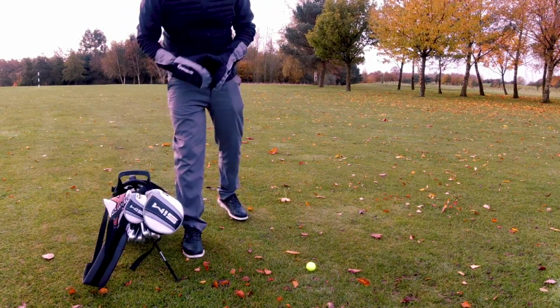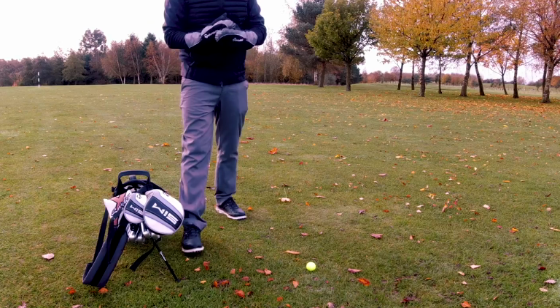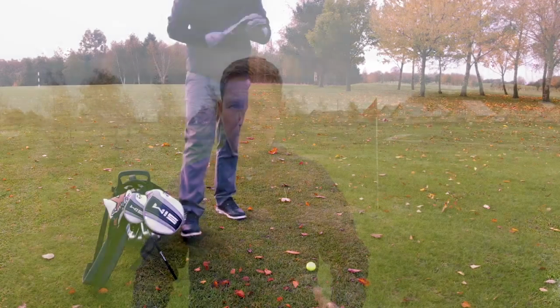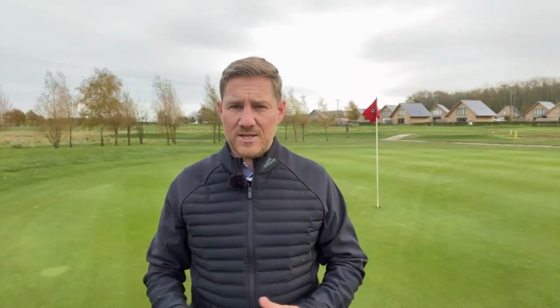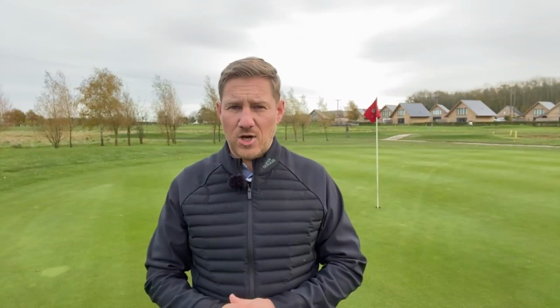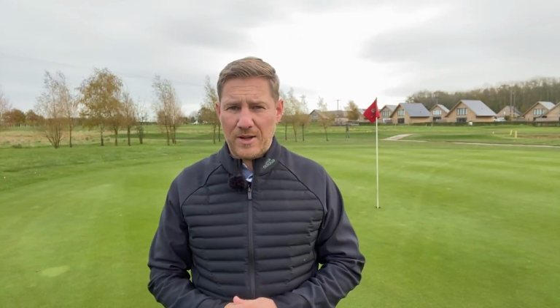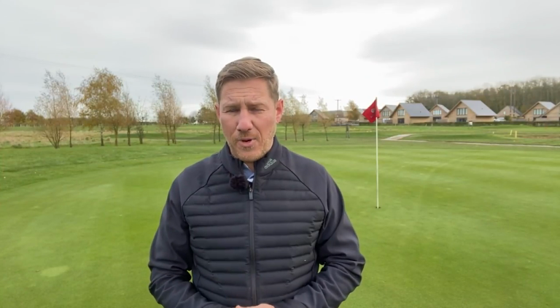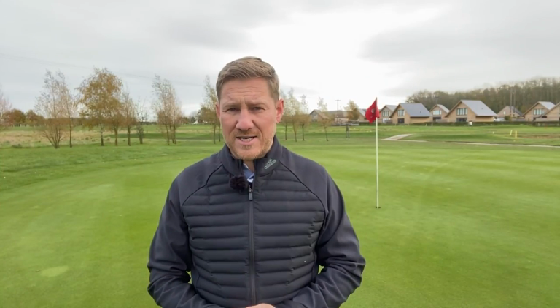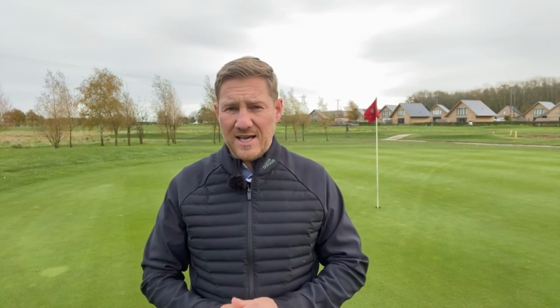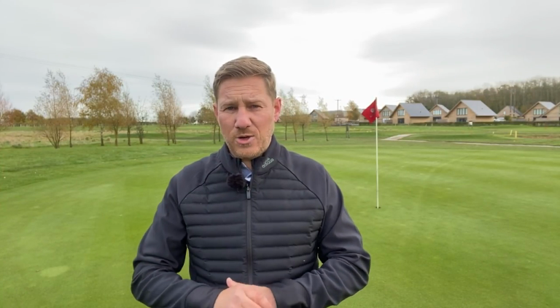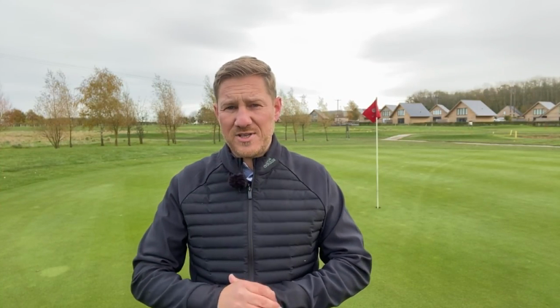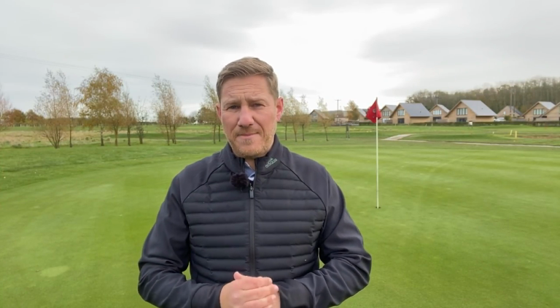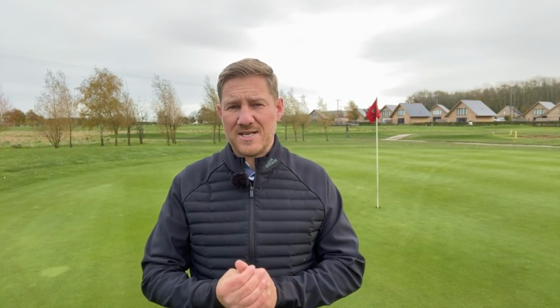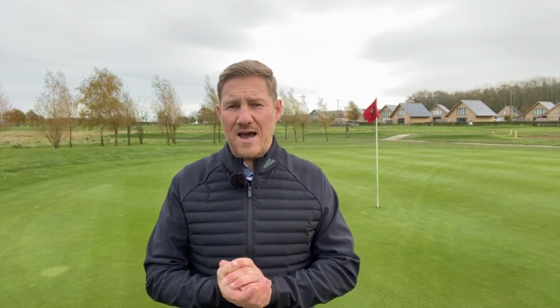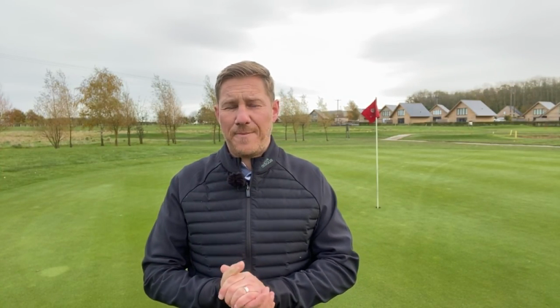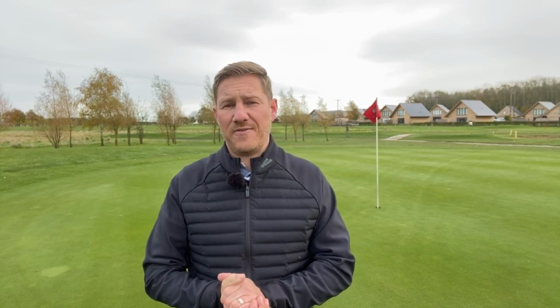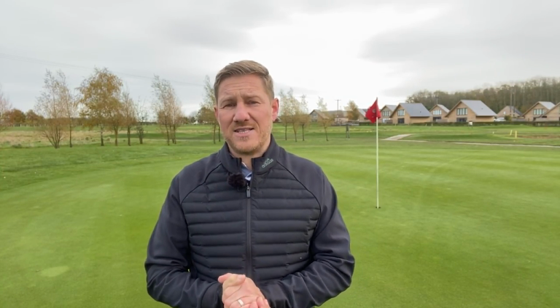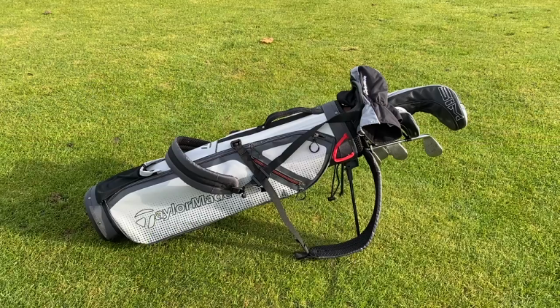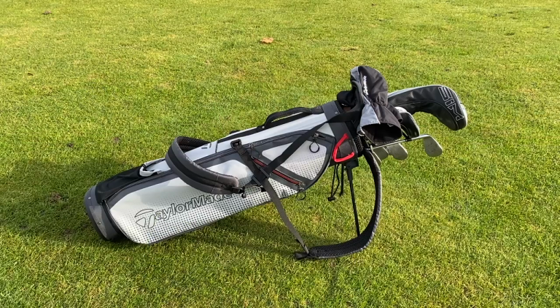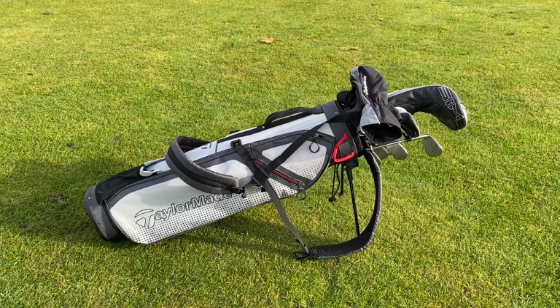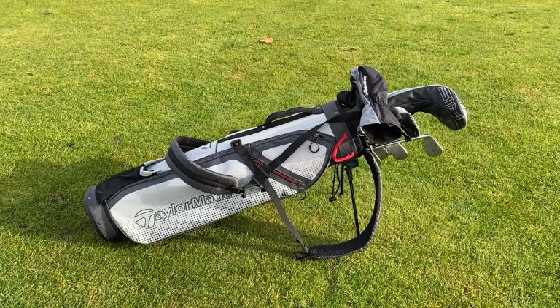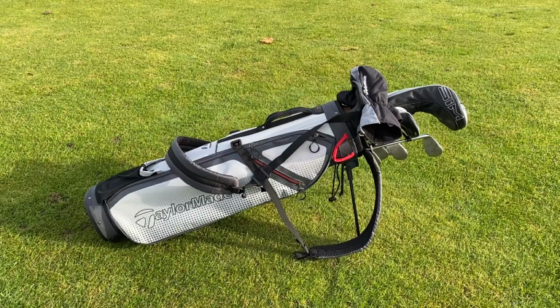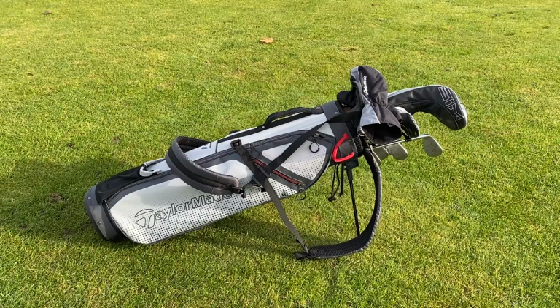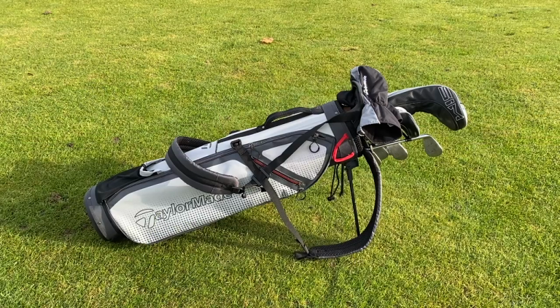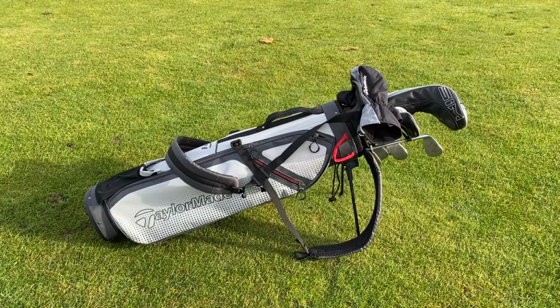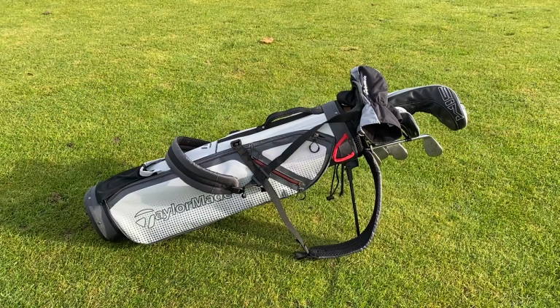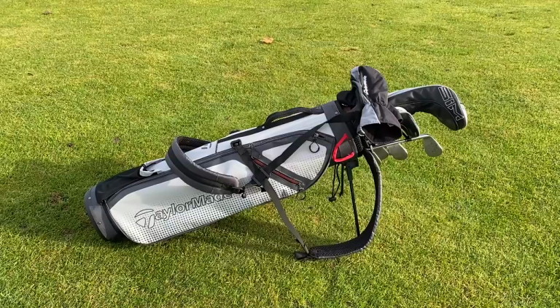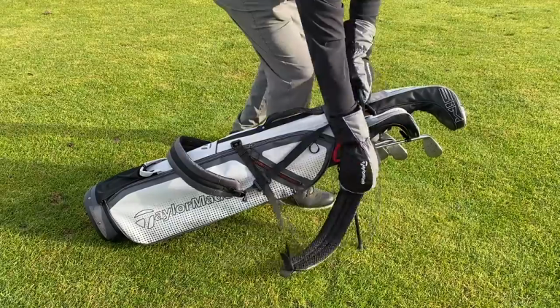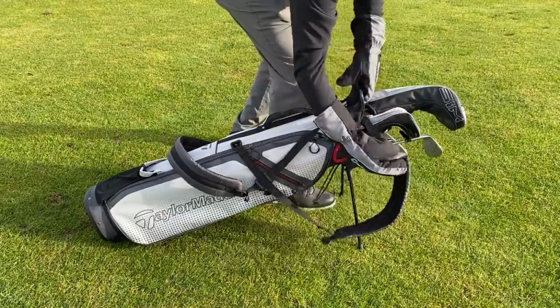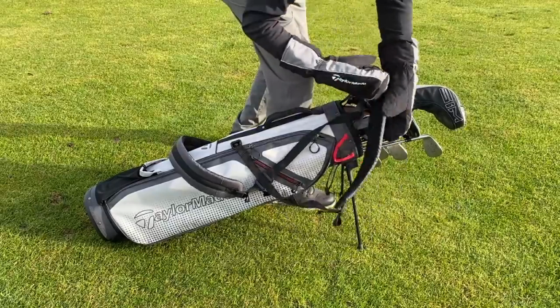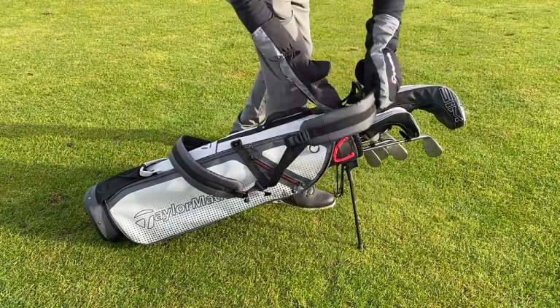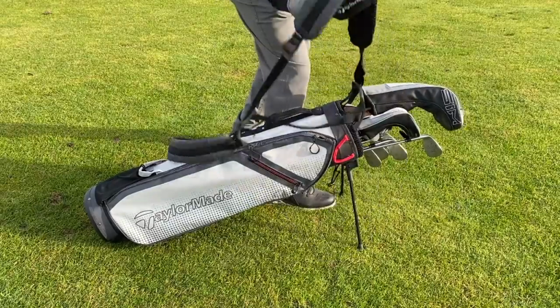And finally we need to talk about the price. The Quiver stand bag has an RRP of £89, which I think is giving you a lot of bag for the money.